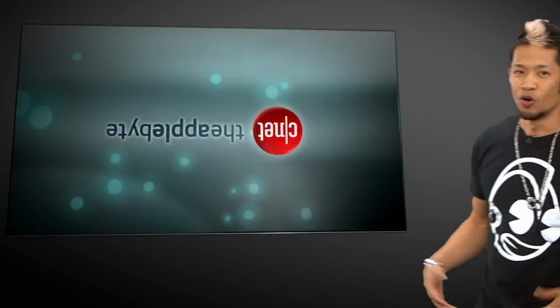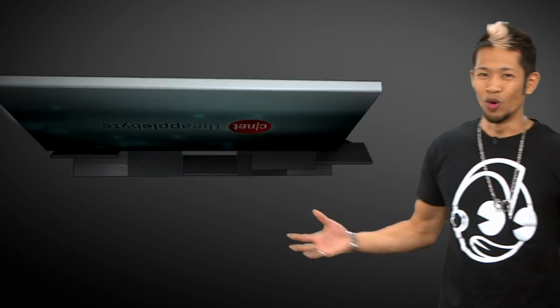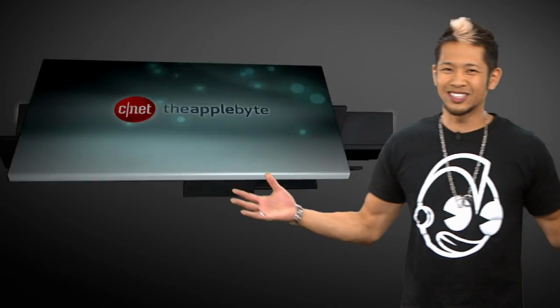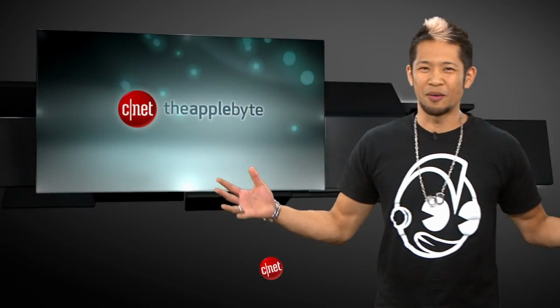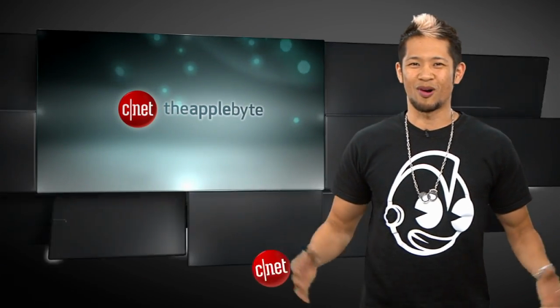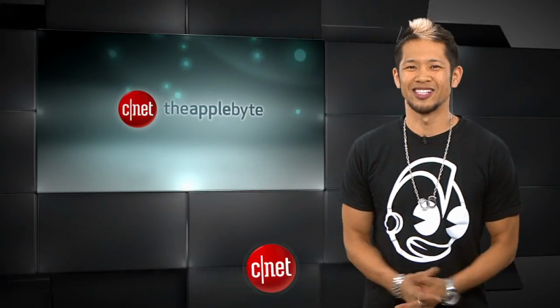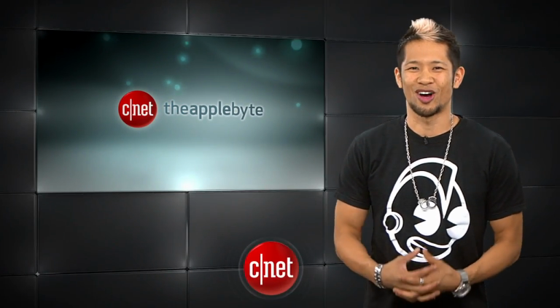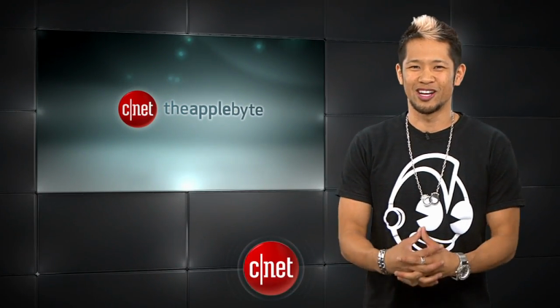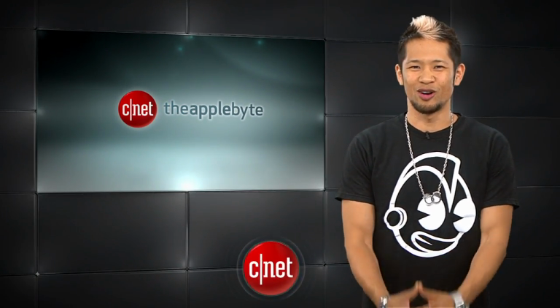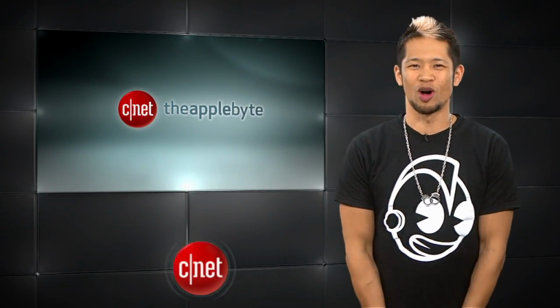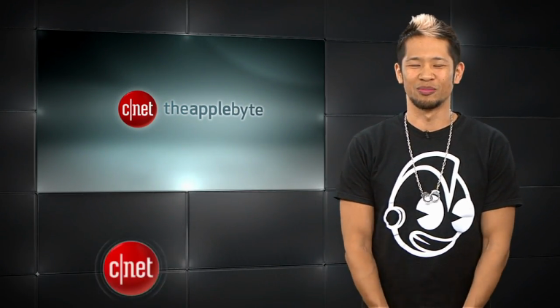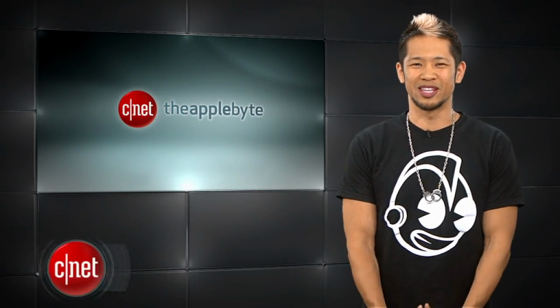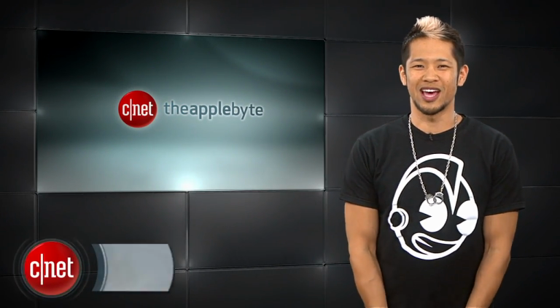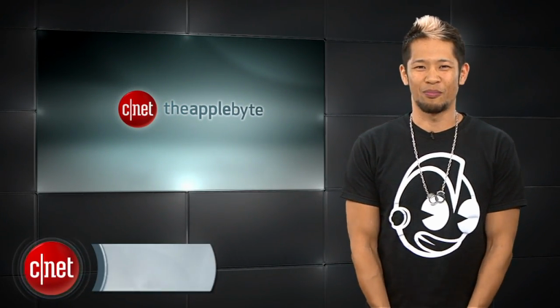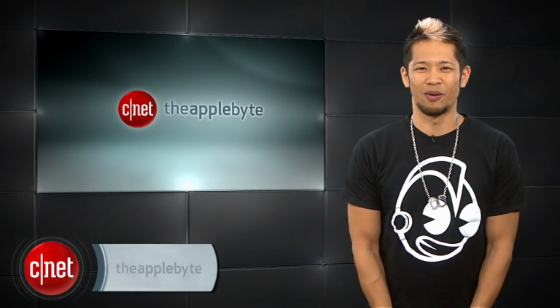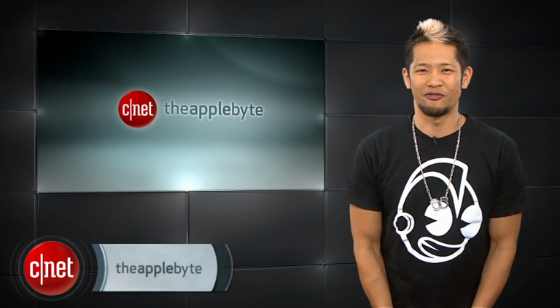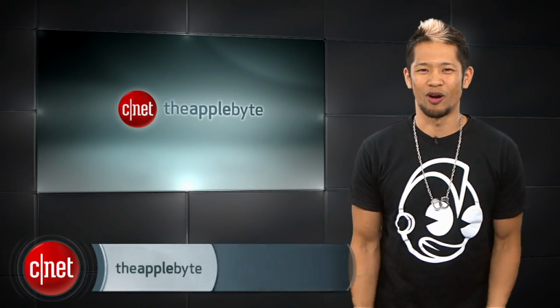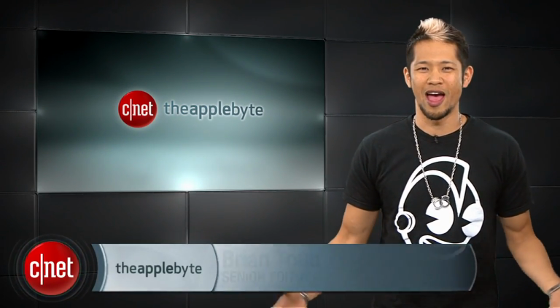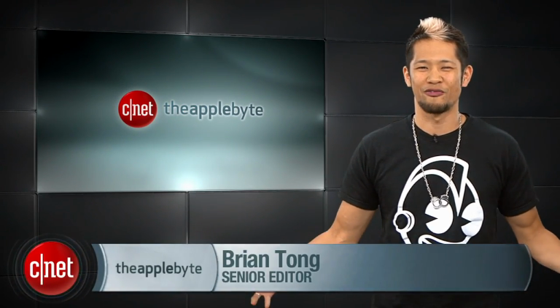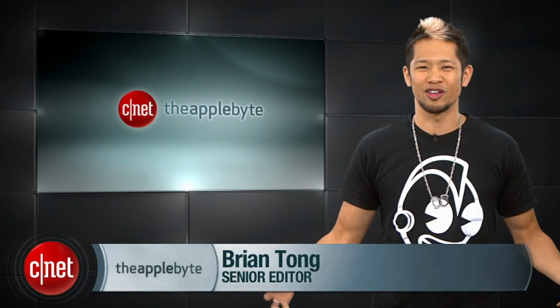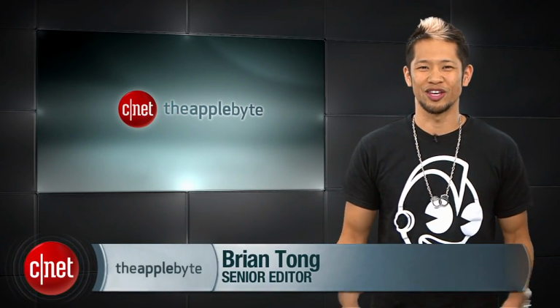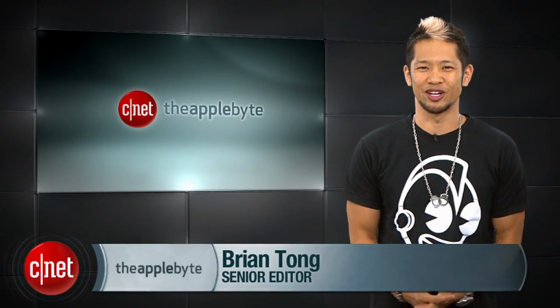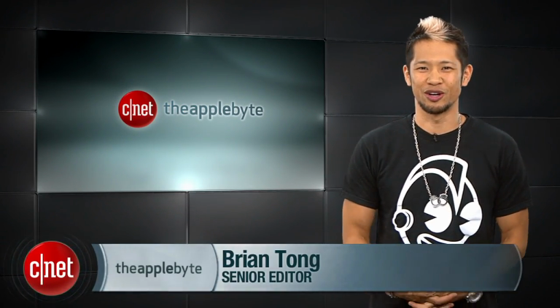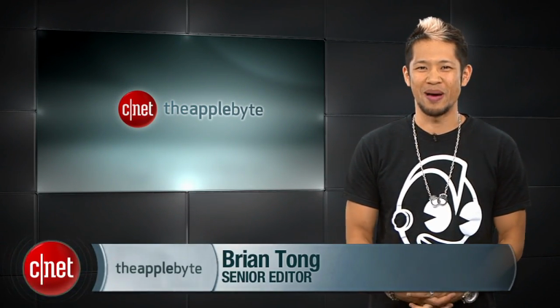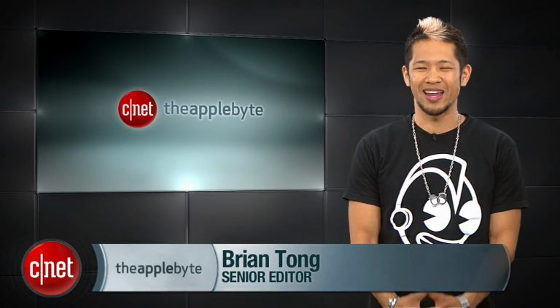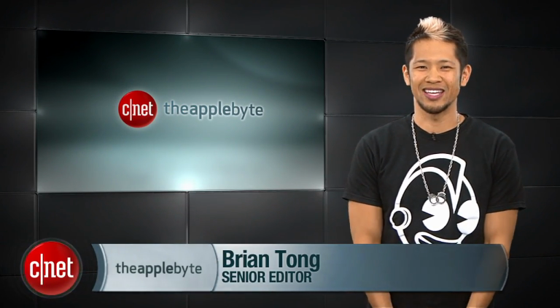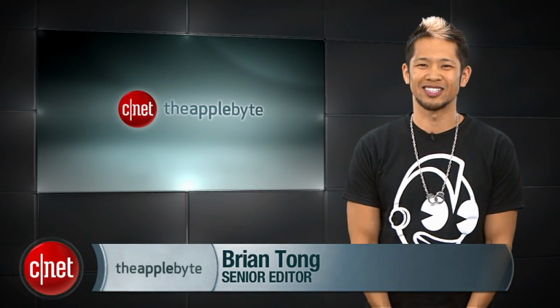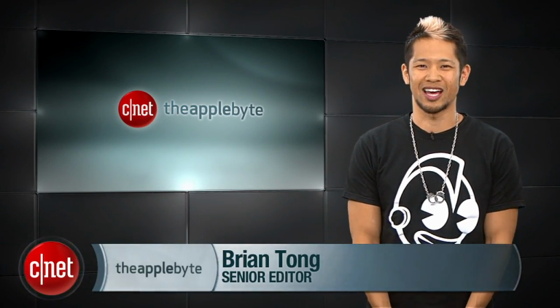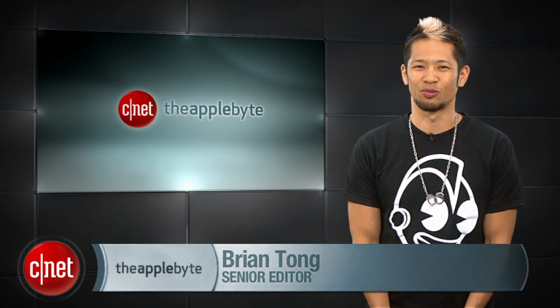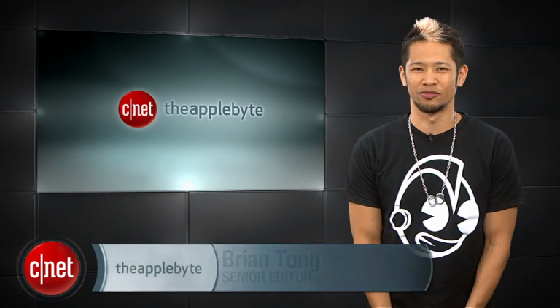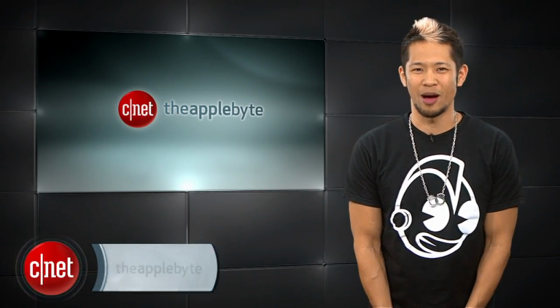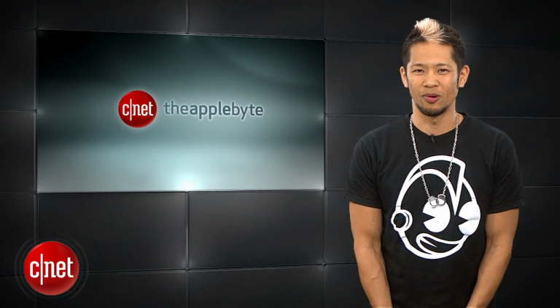What's up, Brian Tong here, and welcome to the Apple Byte for everything good and bad inside the world of Apple.